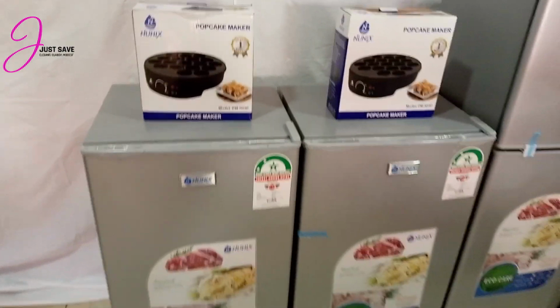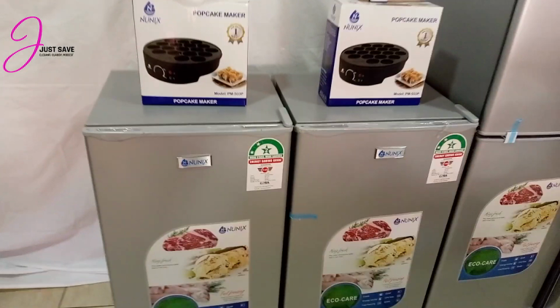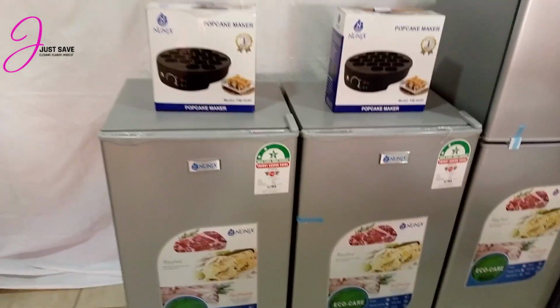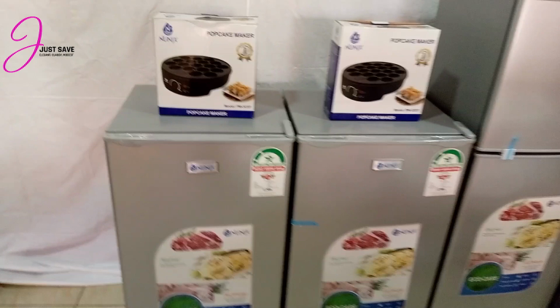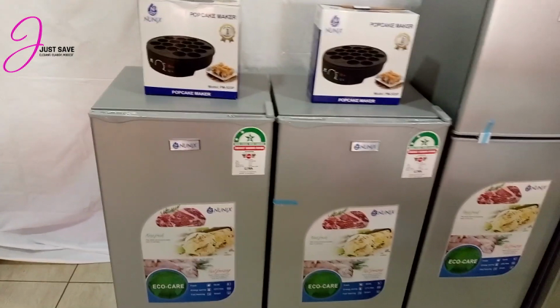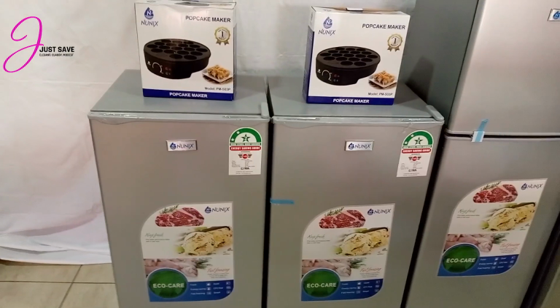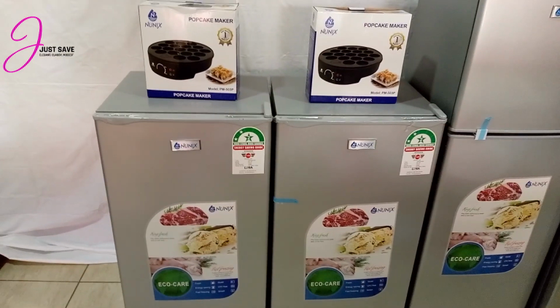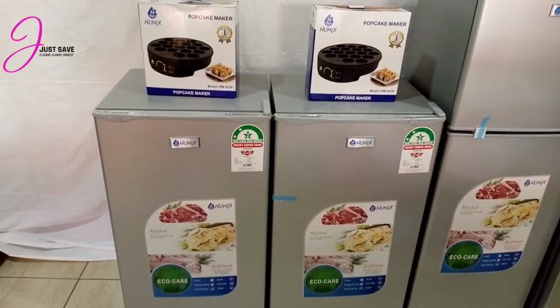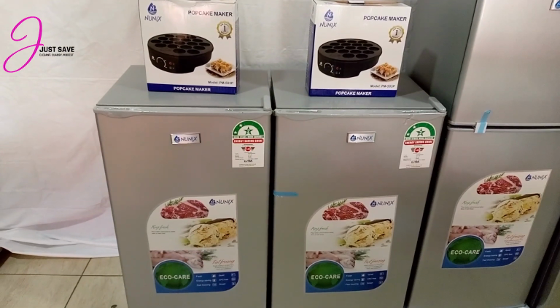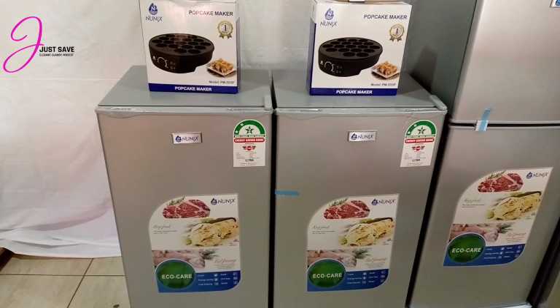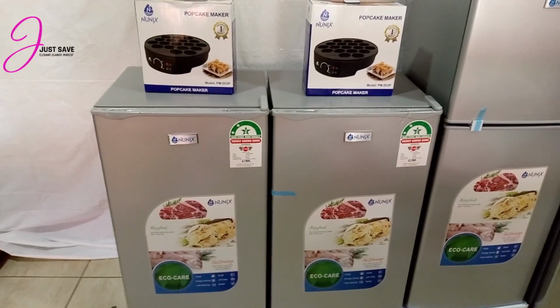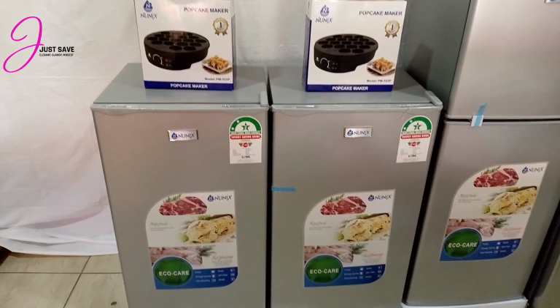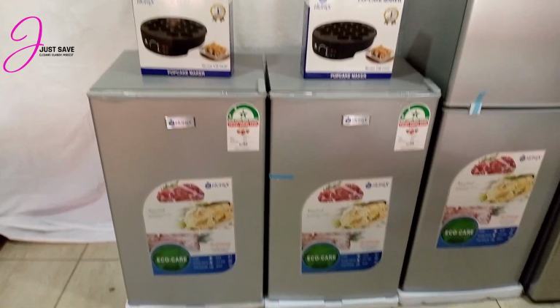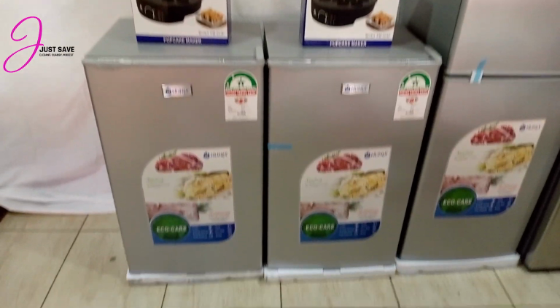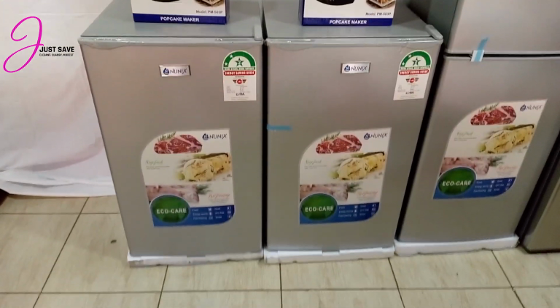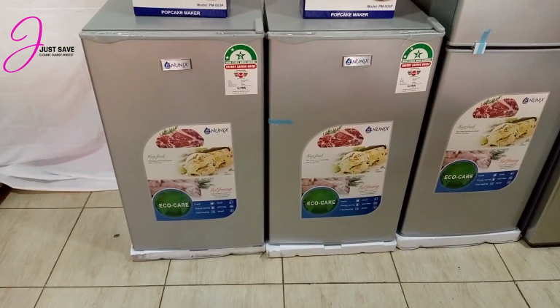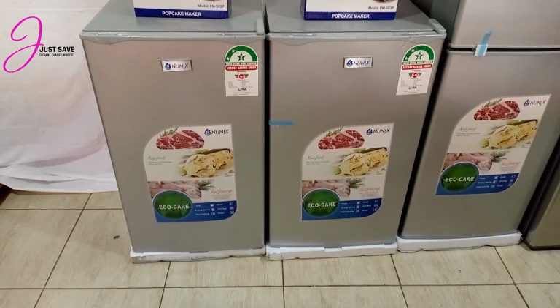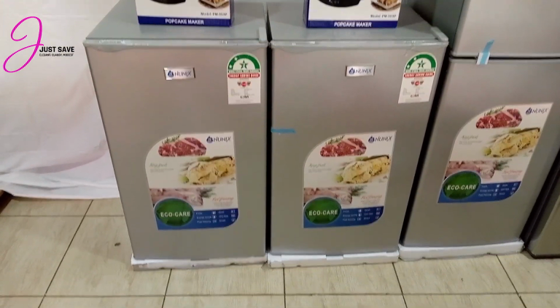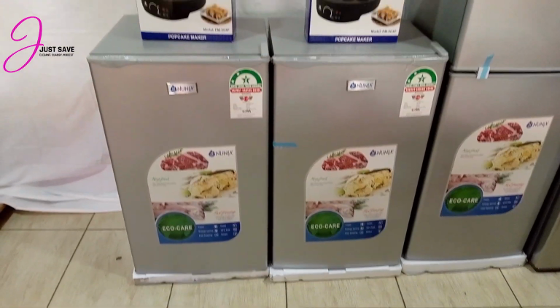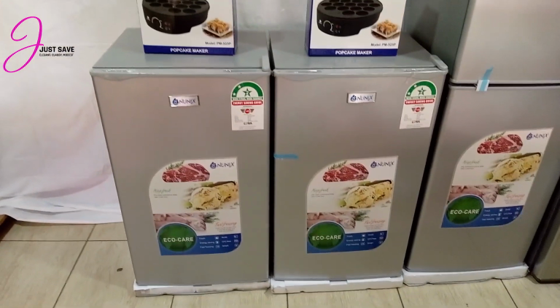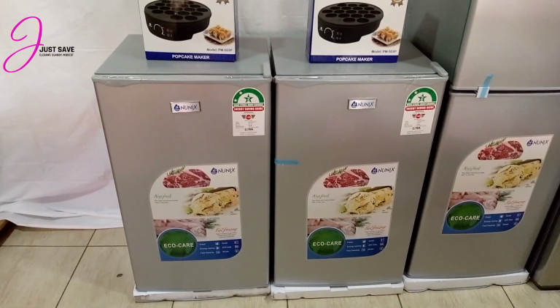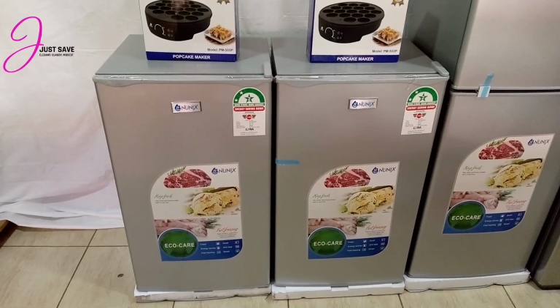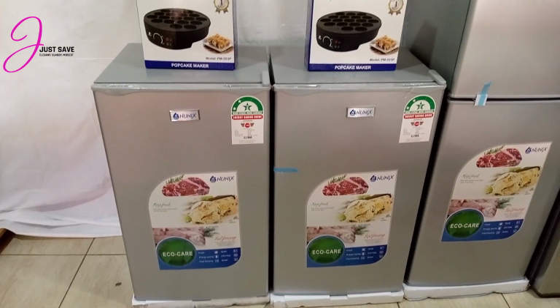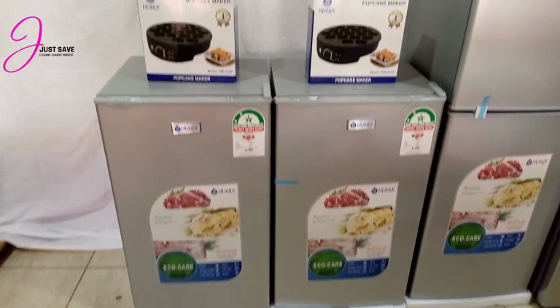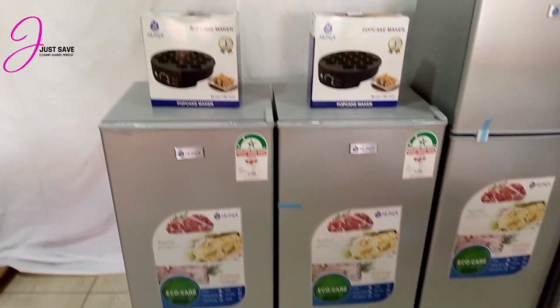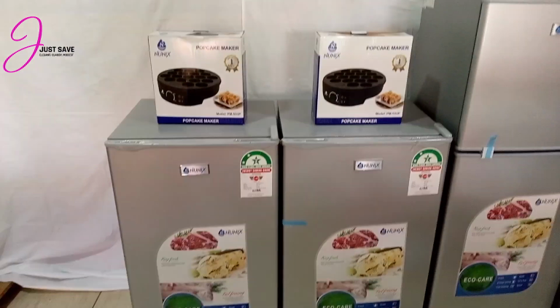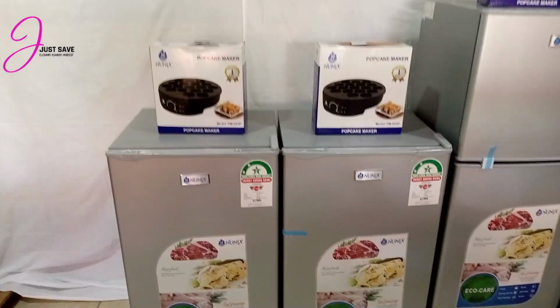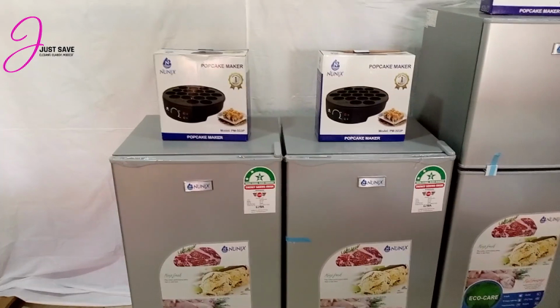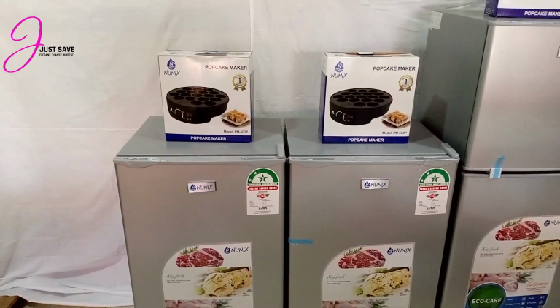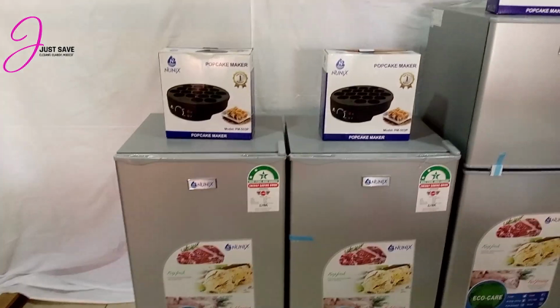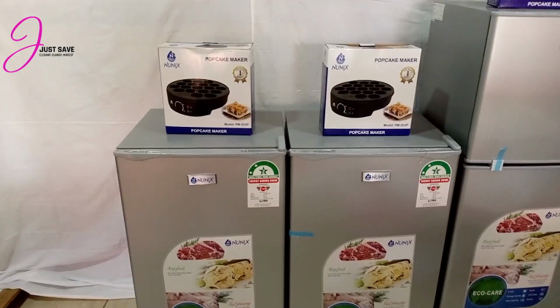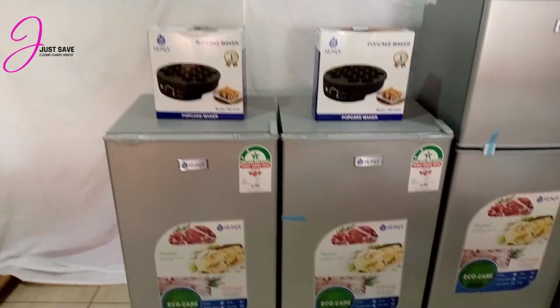This small fridge comes for 19,000 Kenyan shillings only, and you get the popcake maker included. If you're interested in a small fridge, I can recommend this any day, any time.